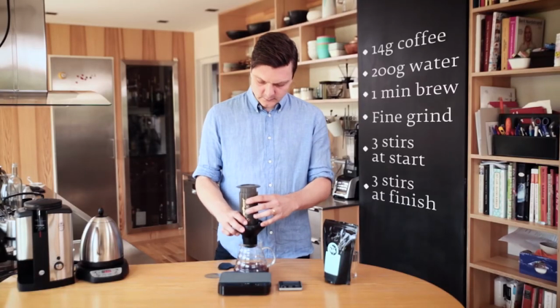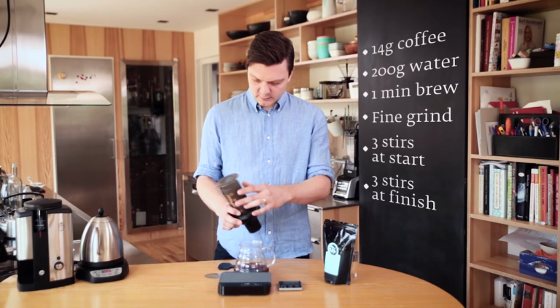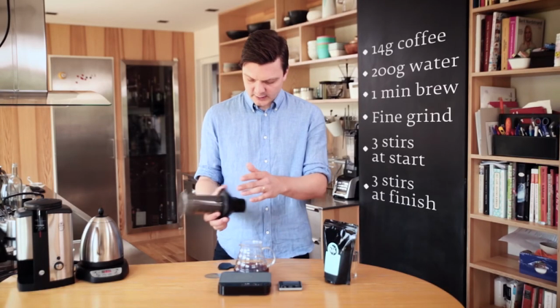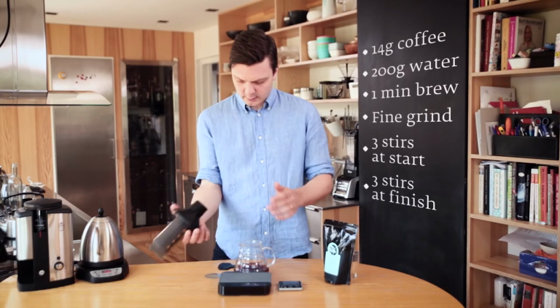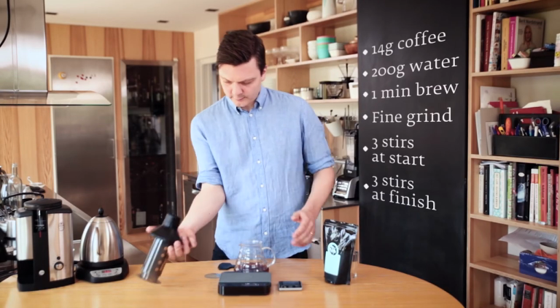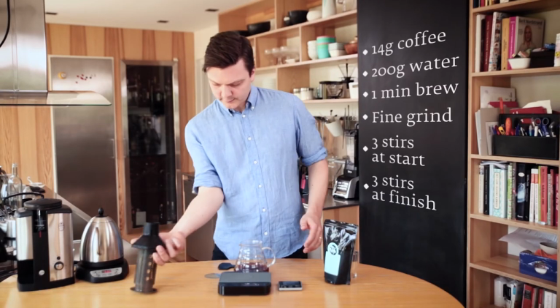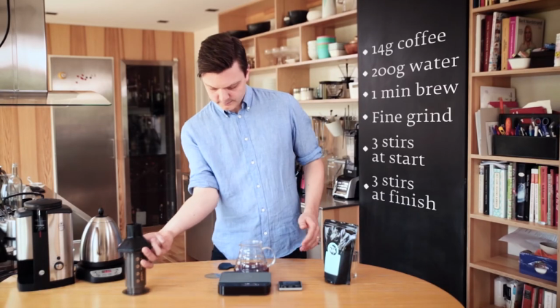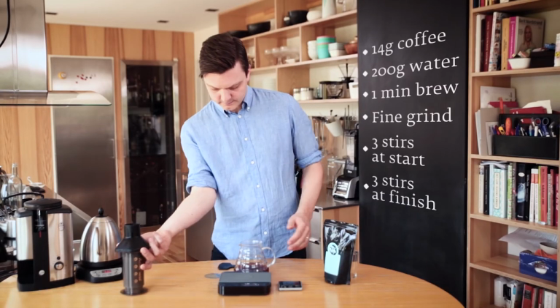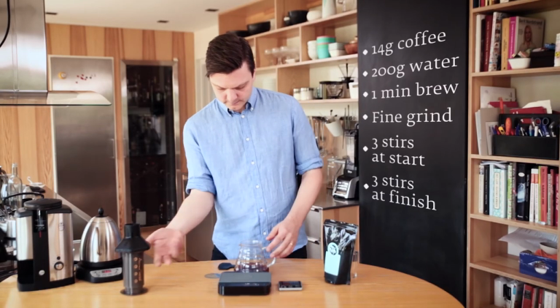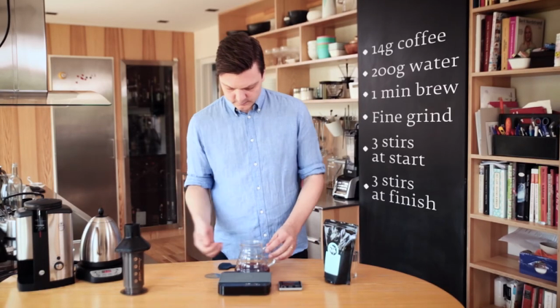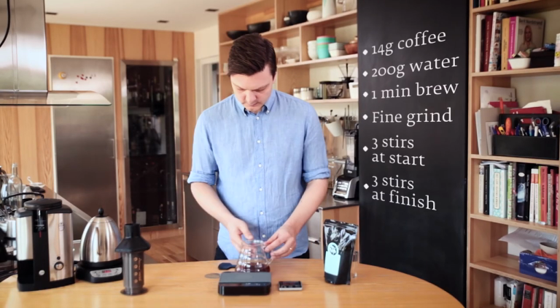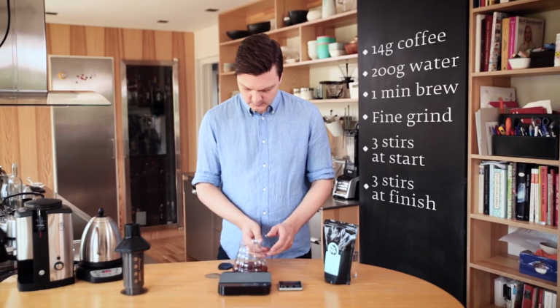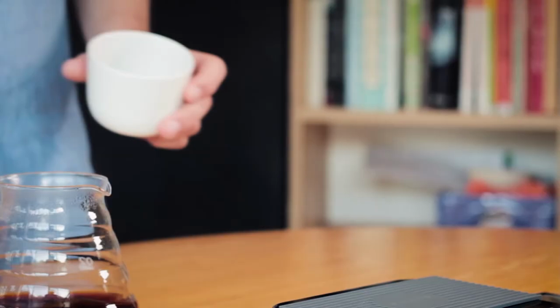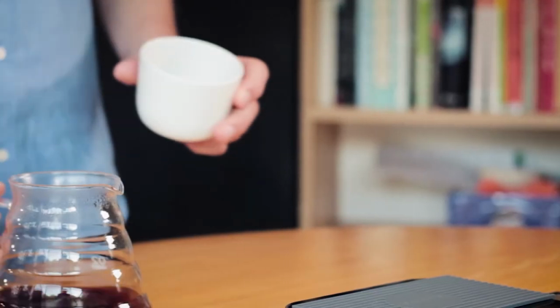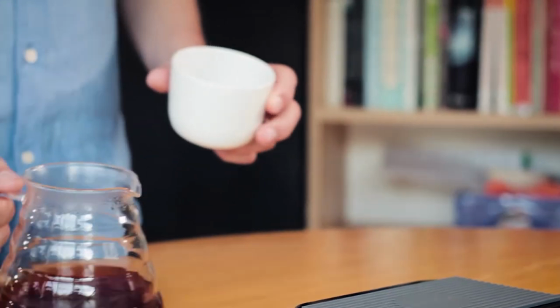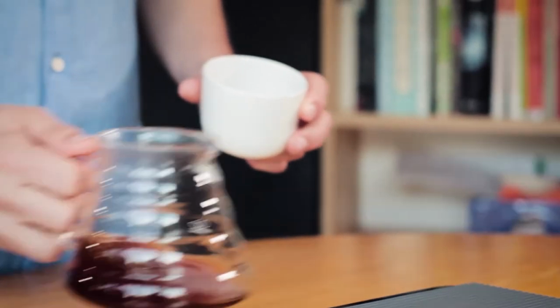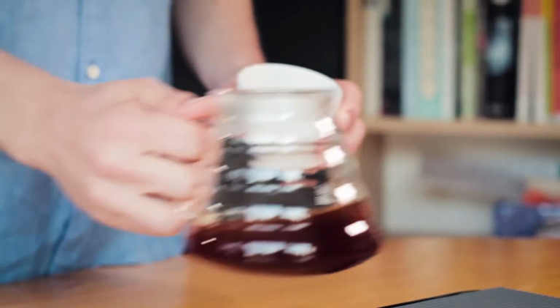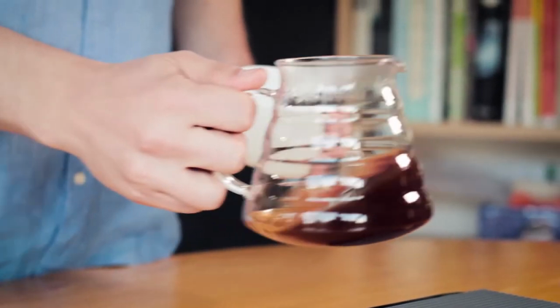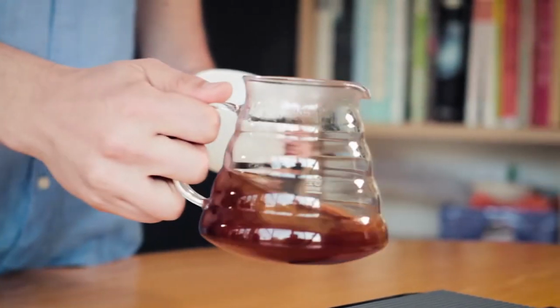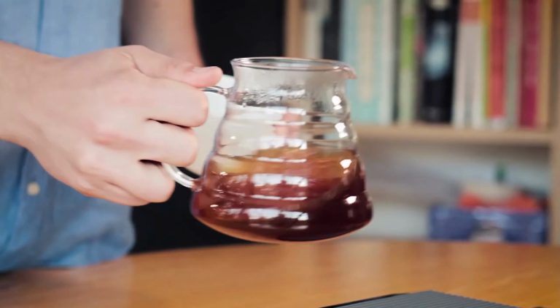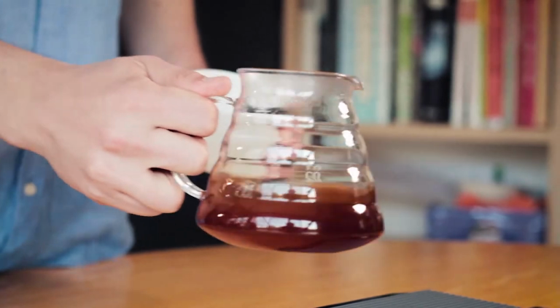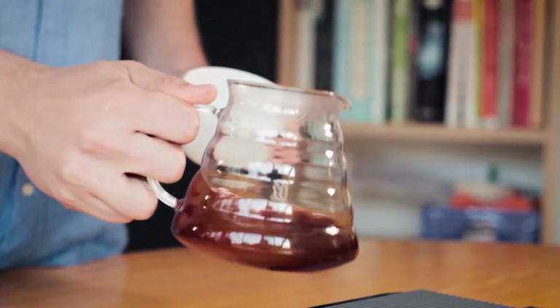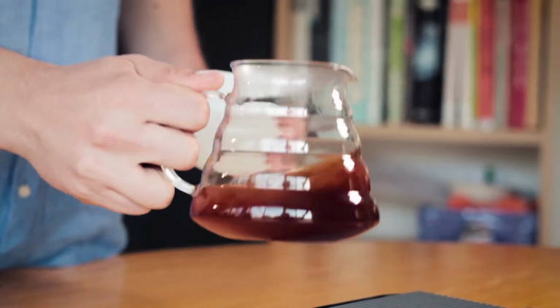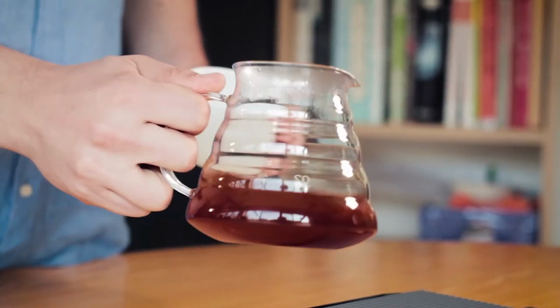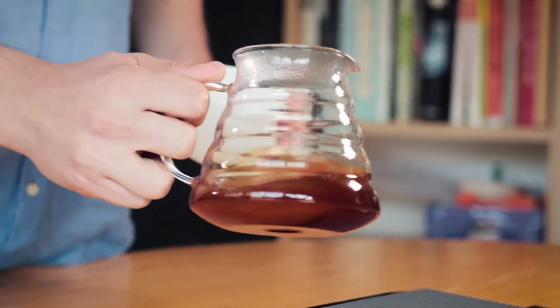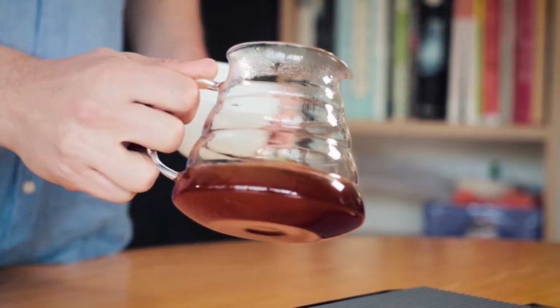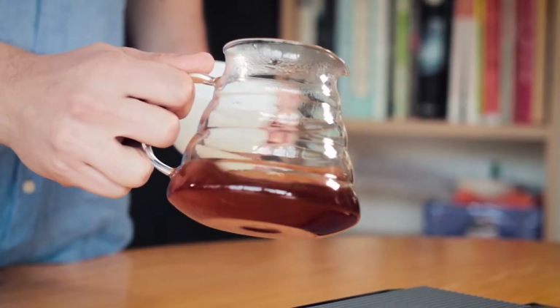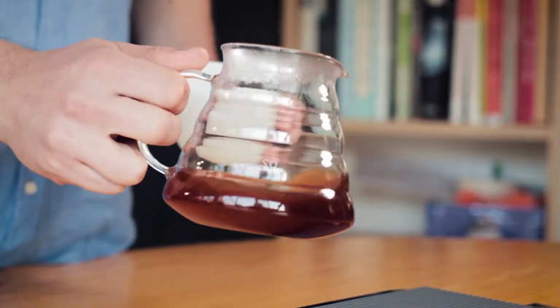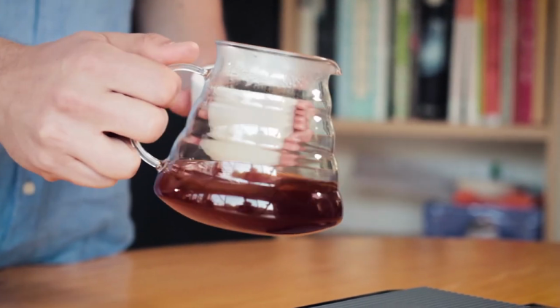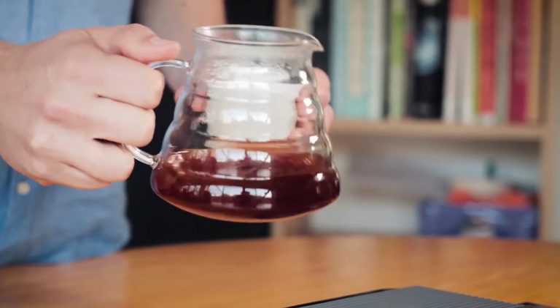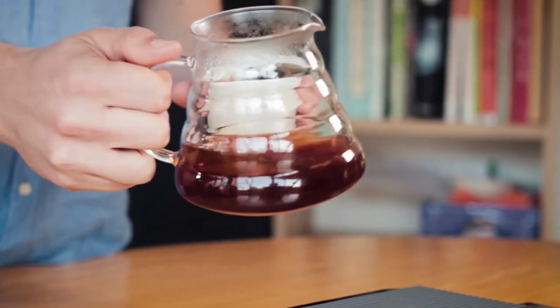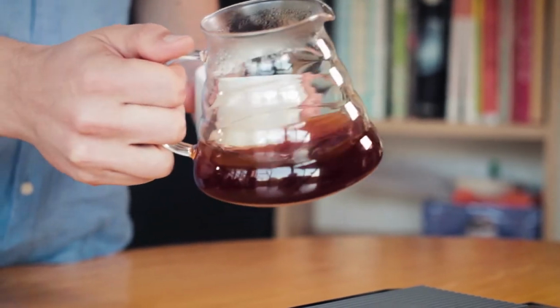Shake it off, then stir a little bit, and now it's ready to serve.